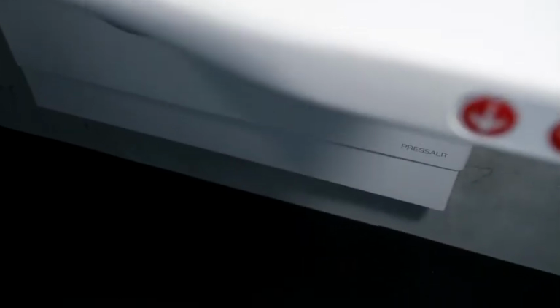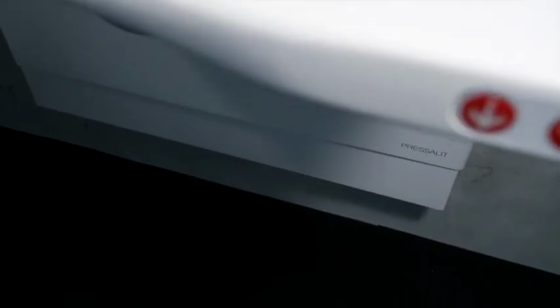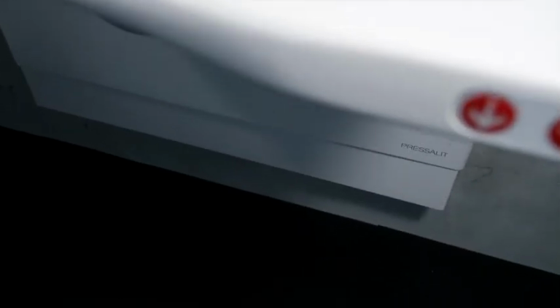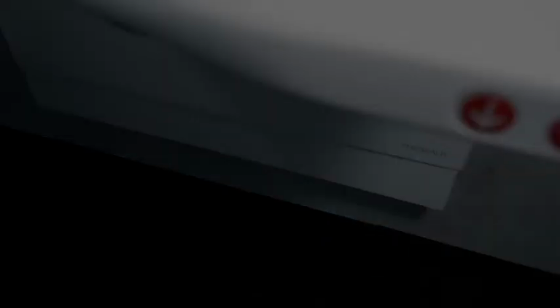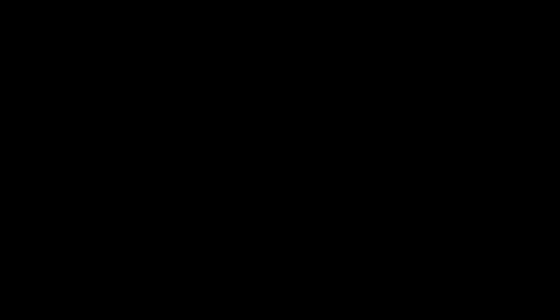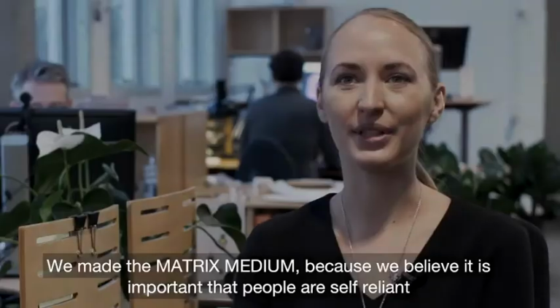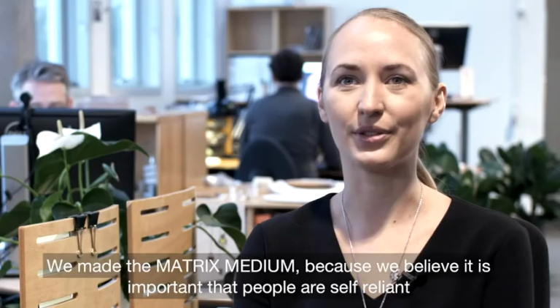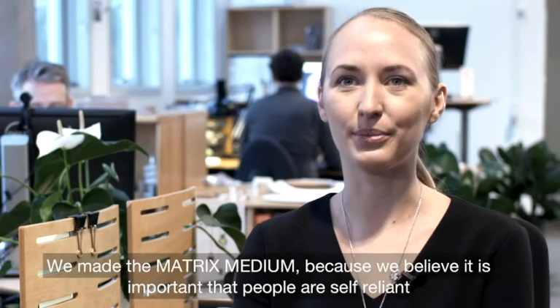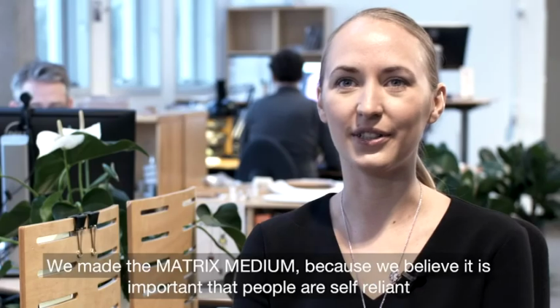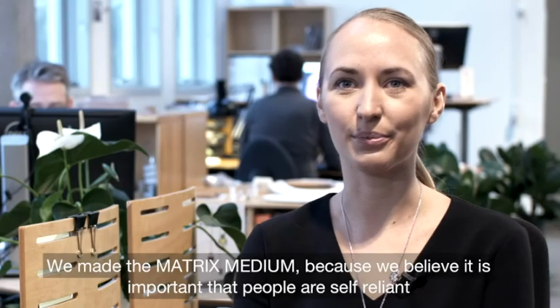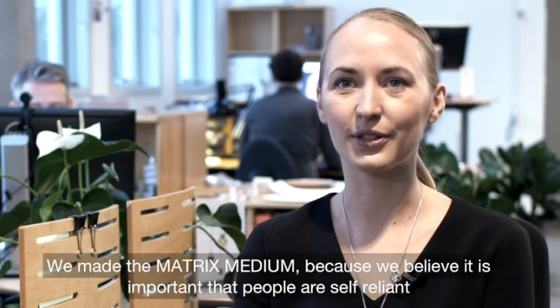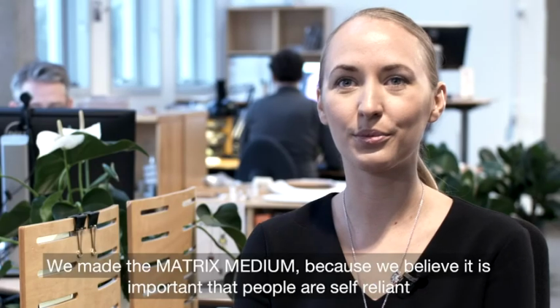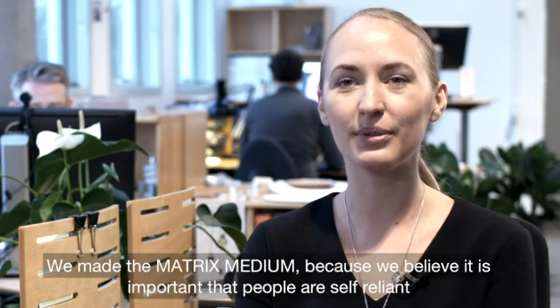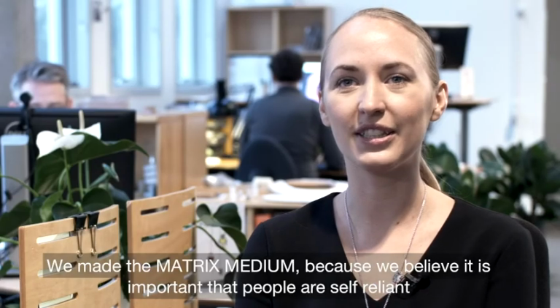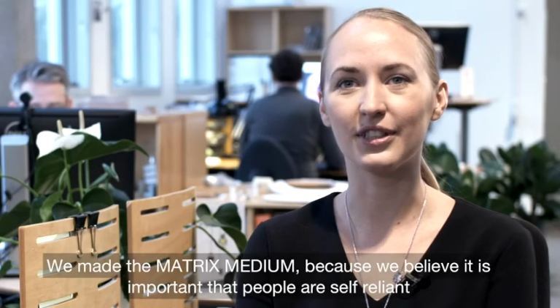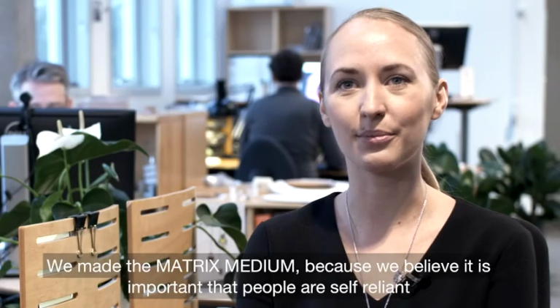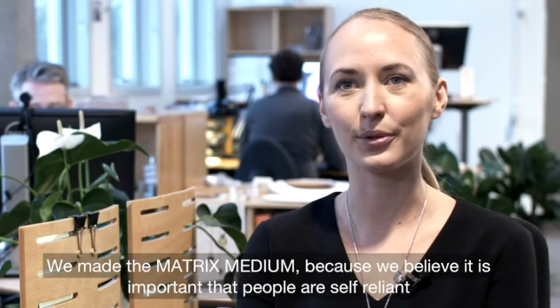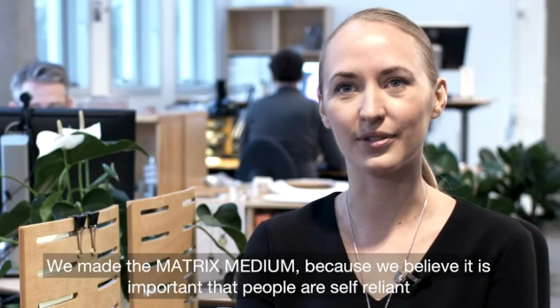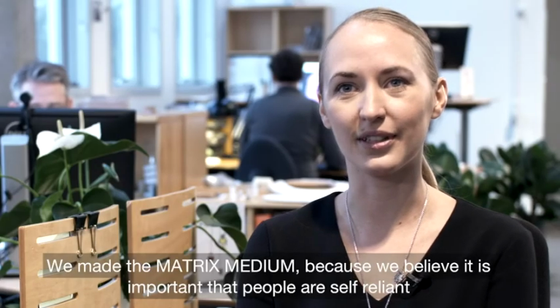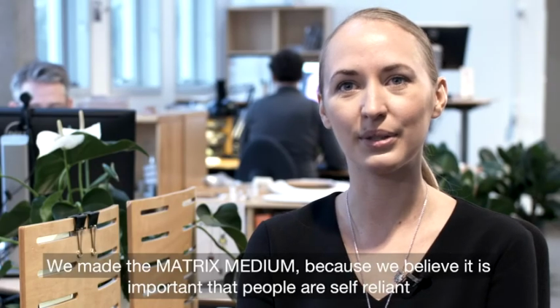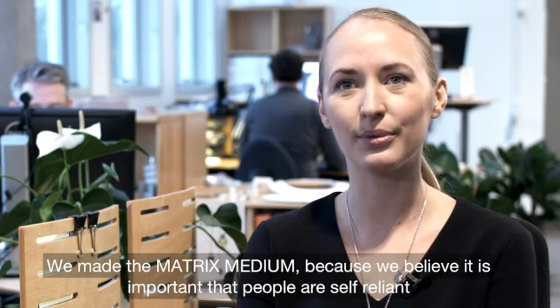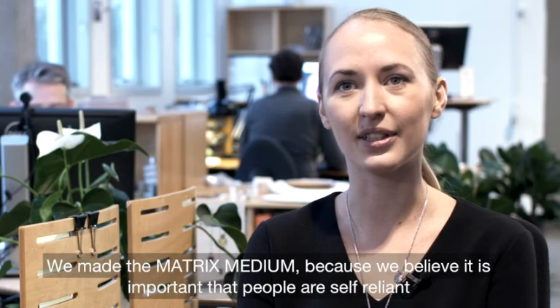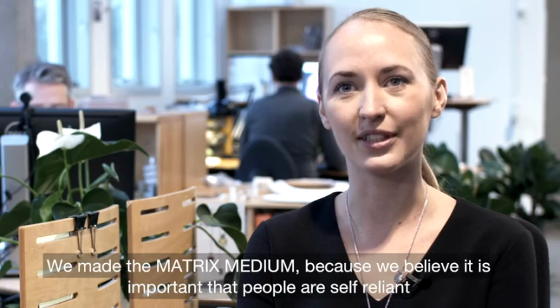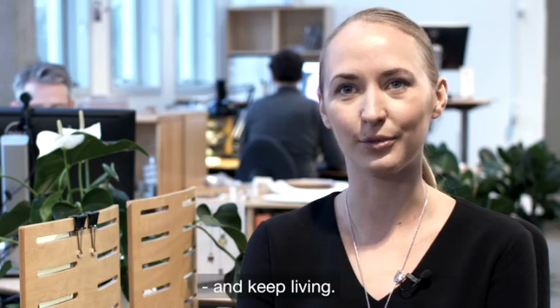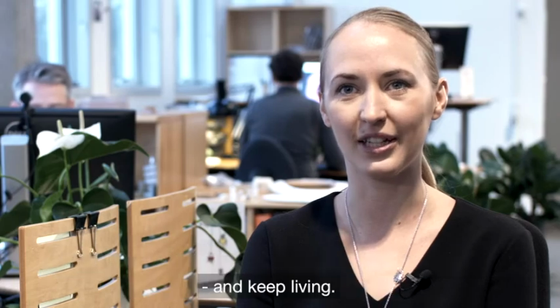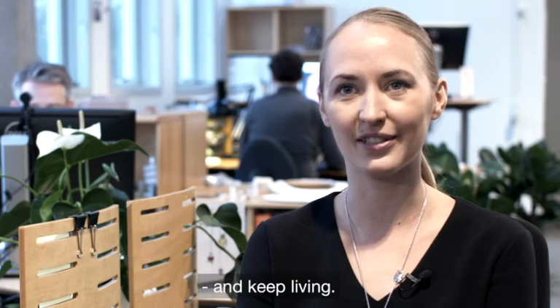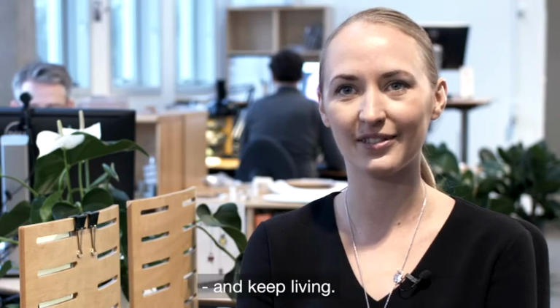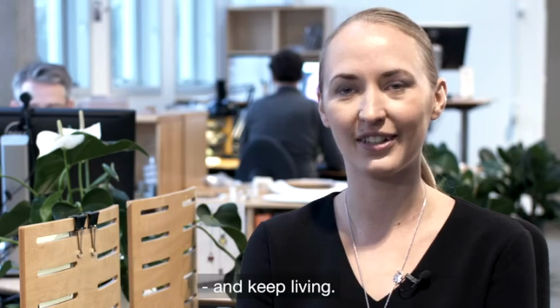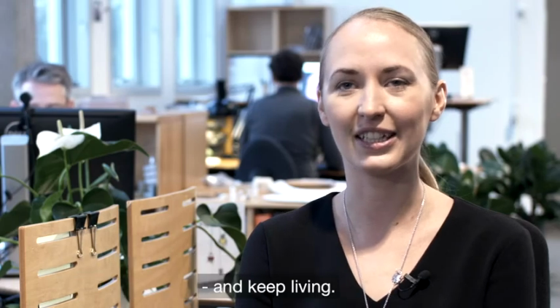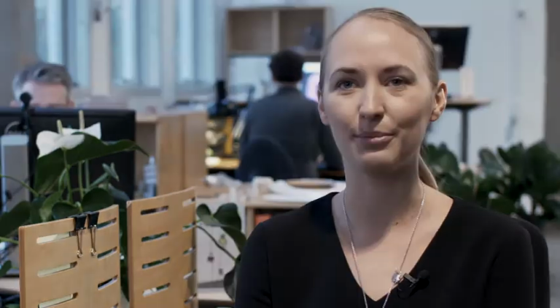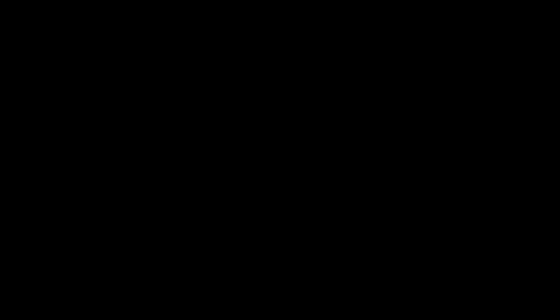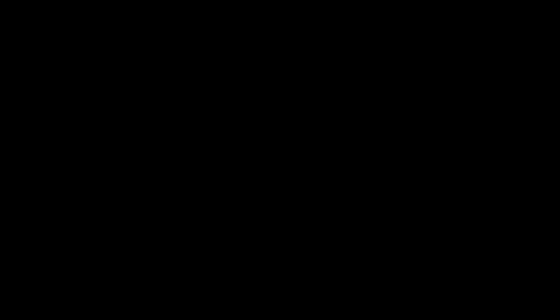We made the Matrix Medium because we believe it's important that people are self-reliant and keep living.